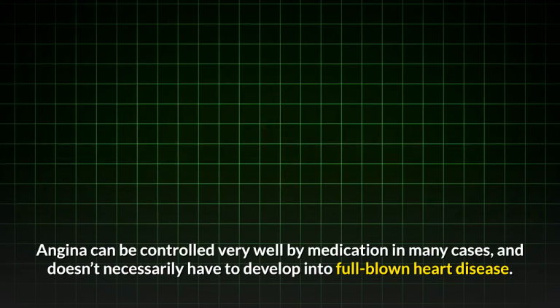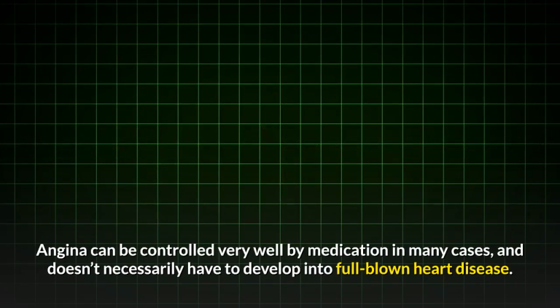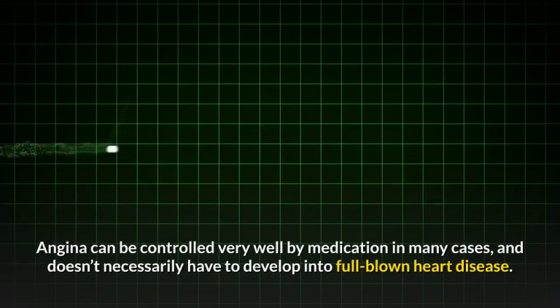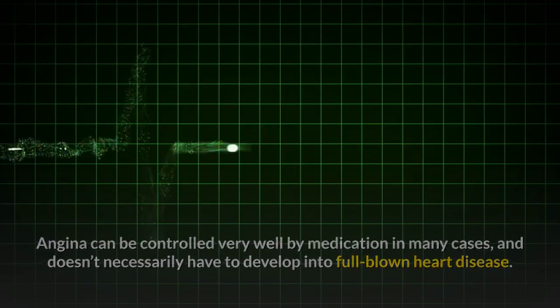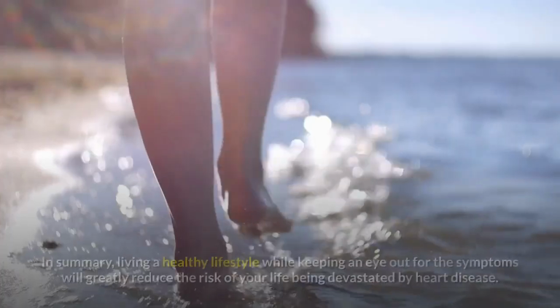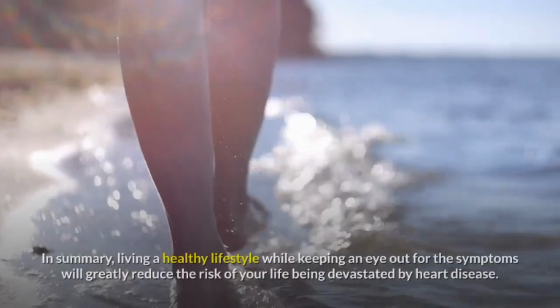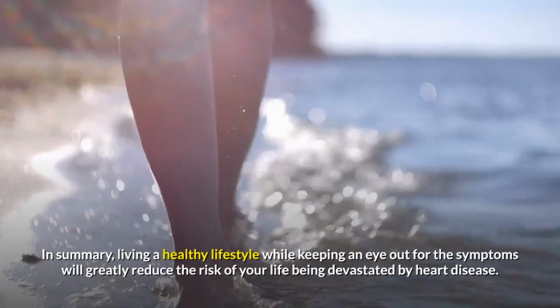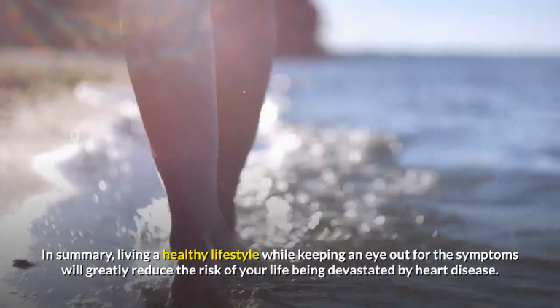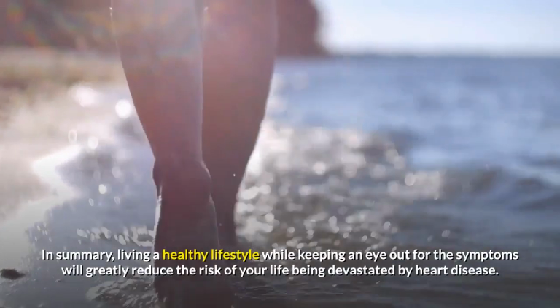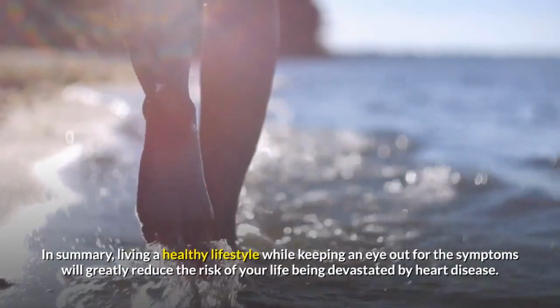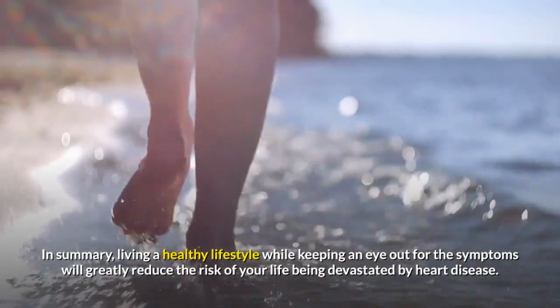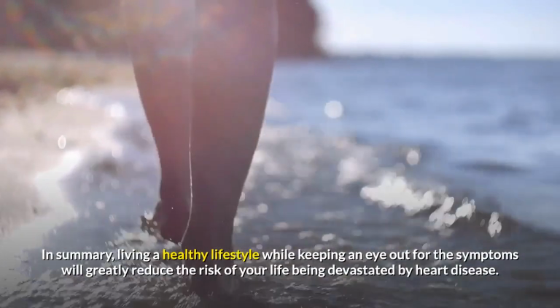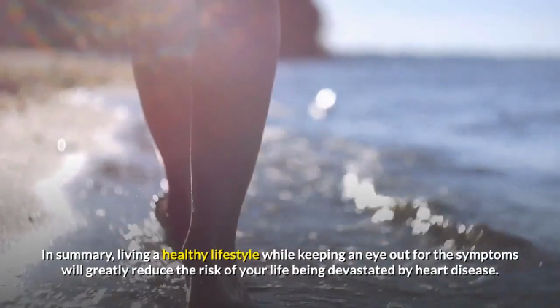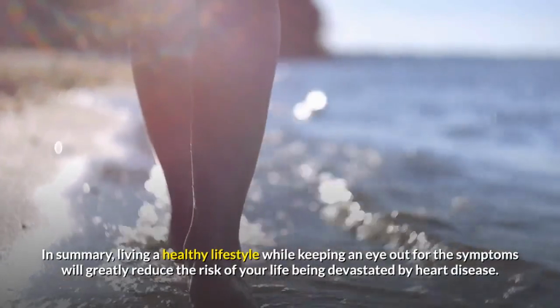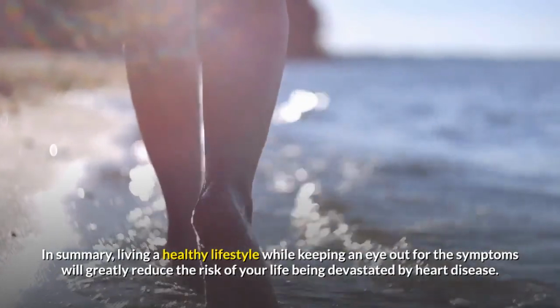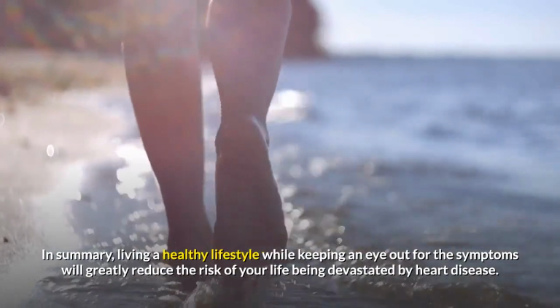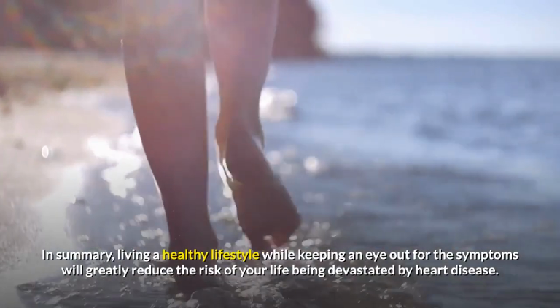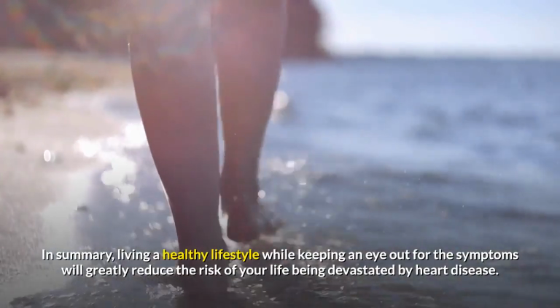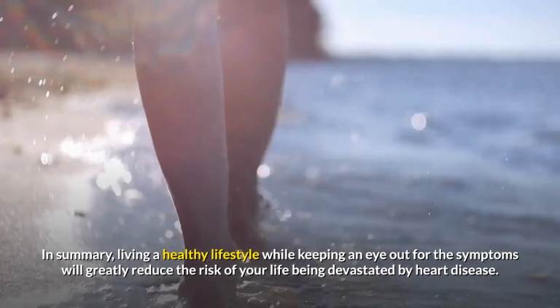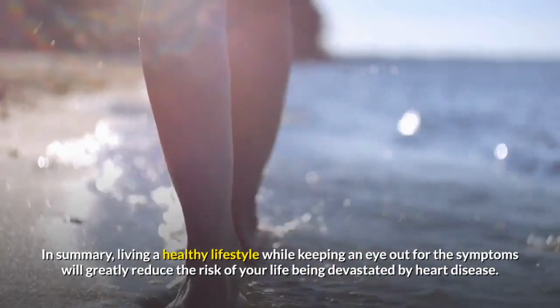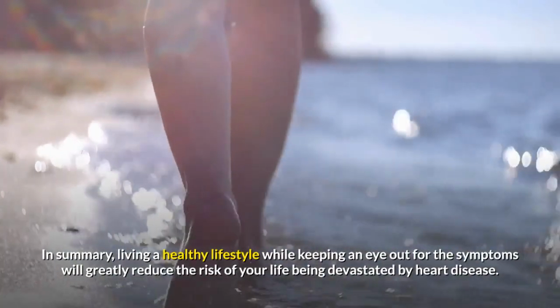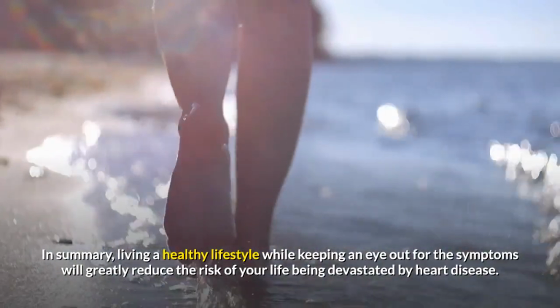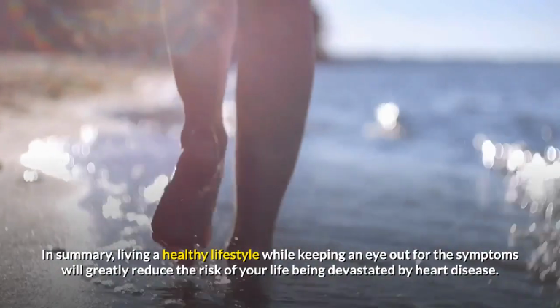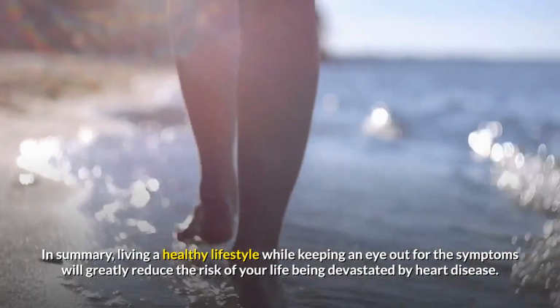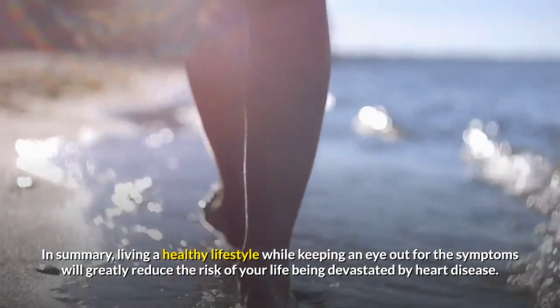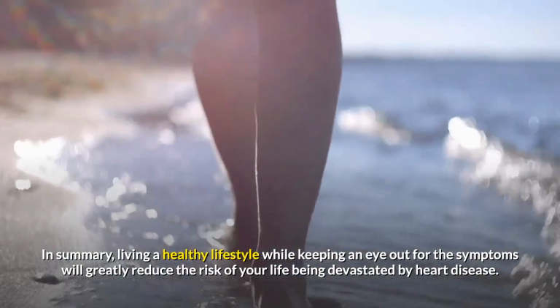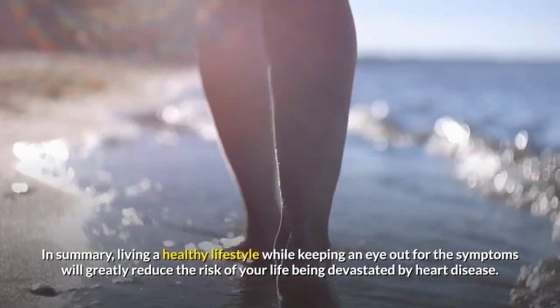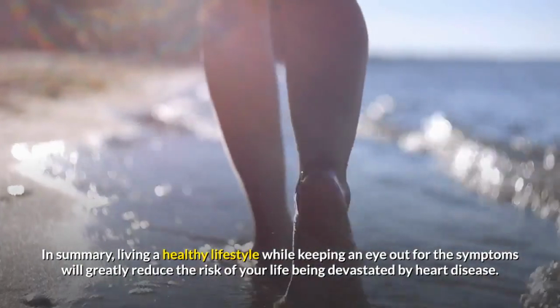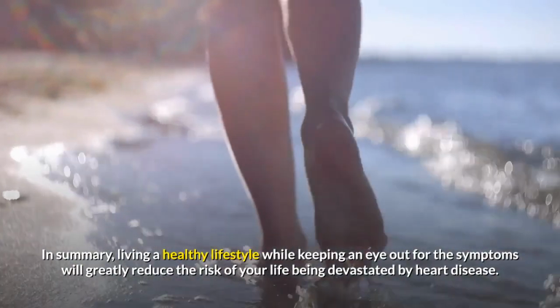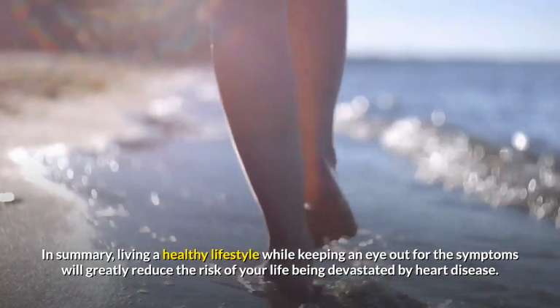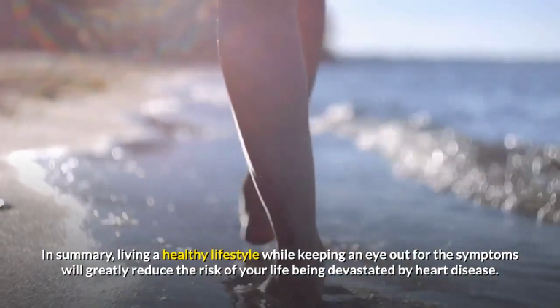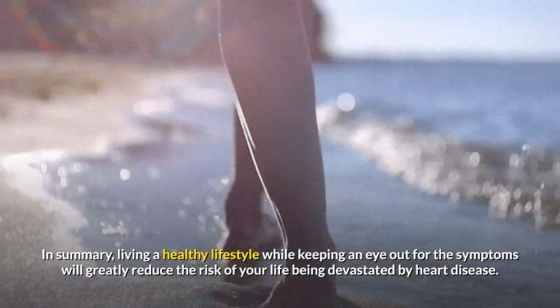In summary, living a healthy lifestyle while keeping an eye out for the symptoms will greatly reduce the risk of your life being devastated by heart disease.